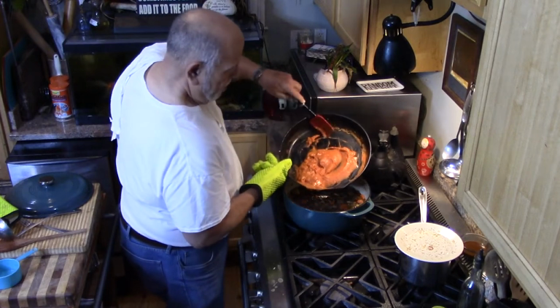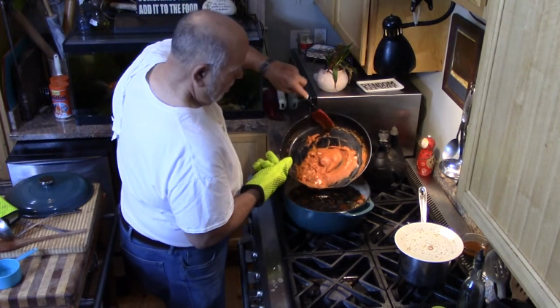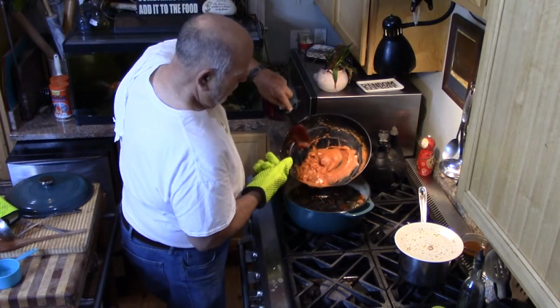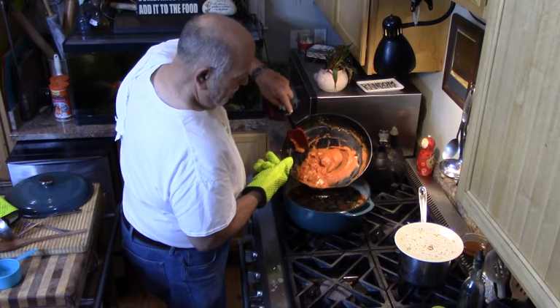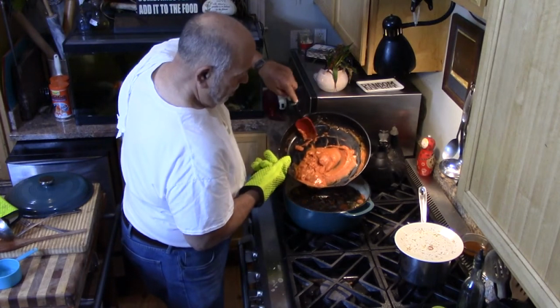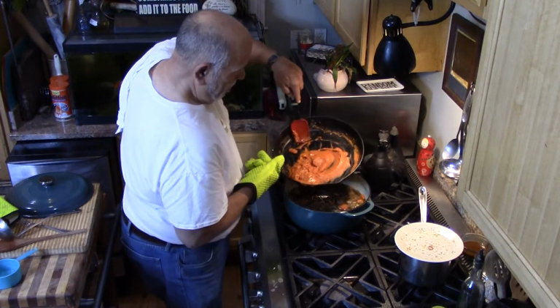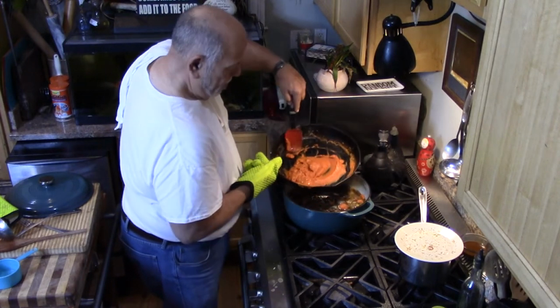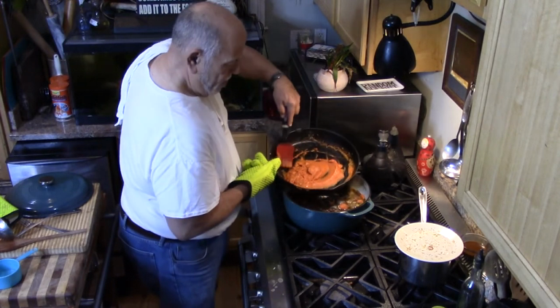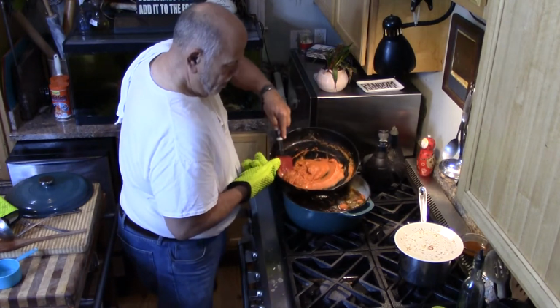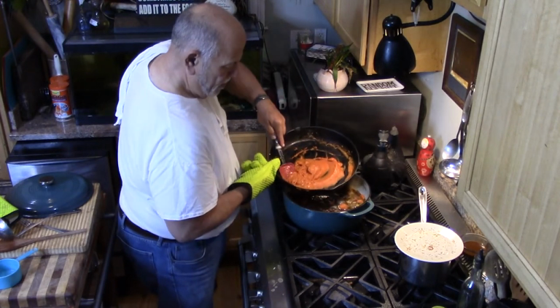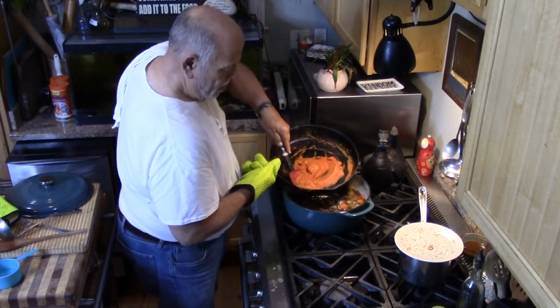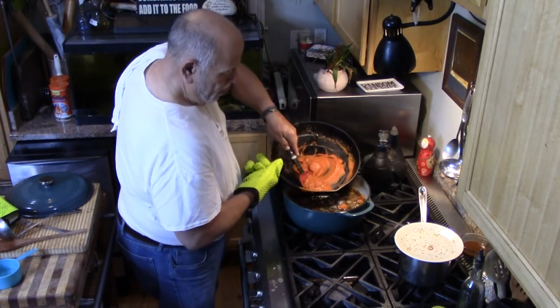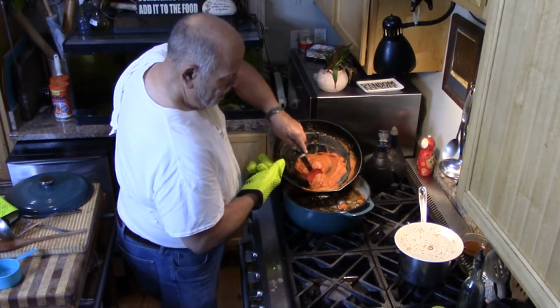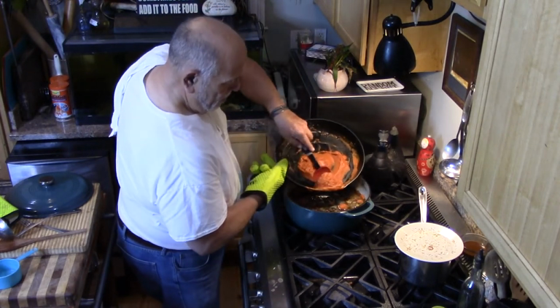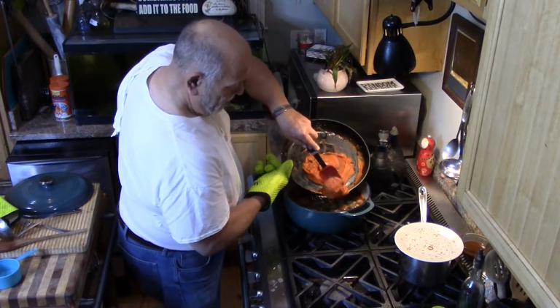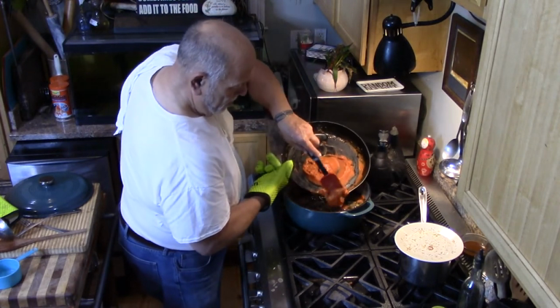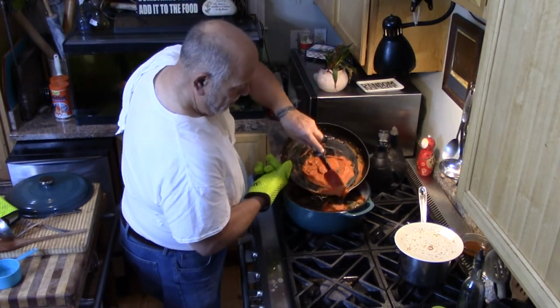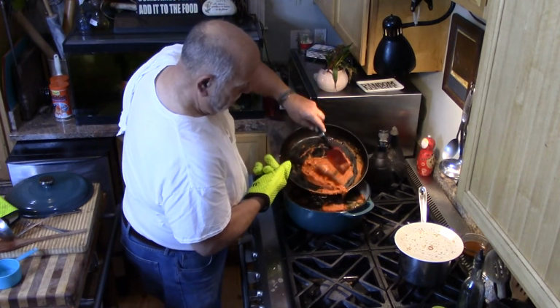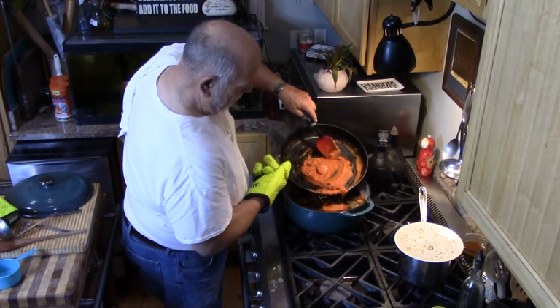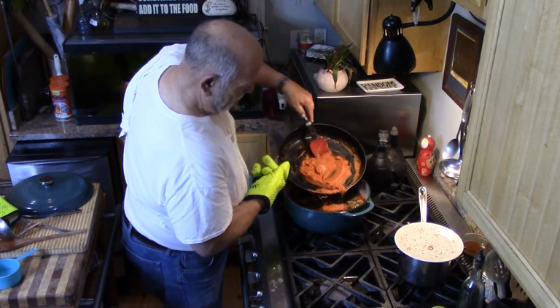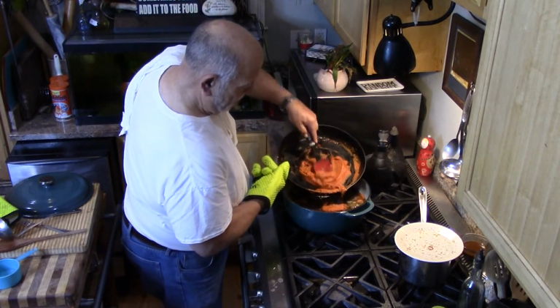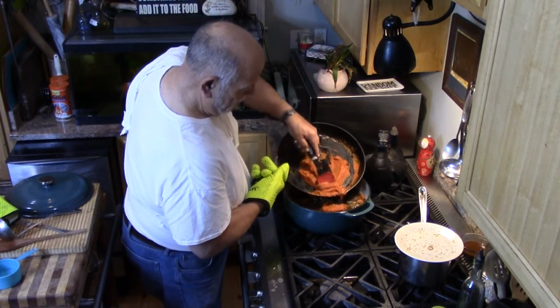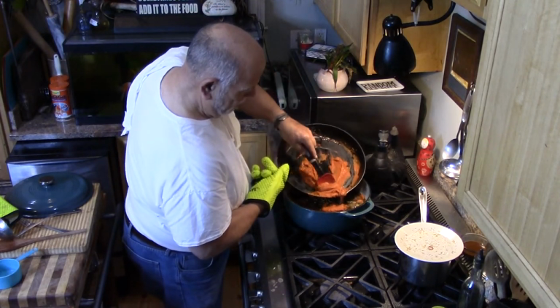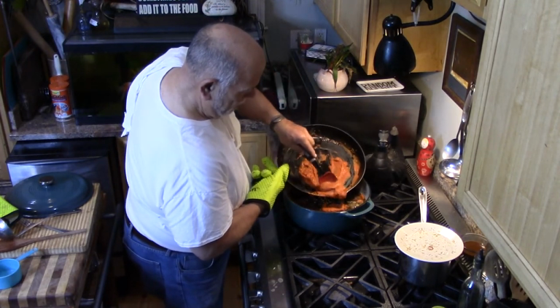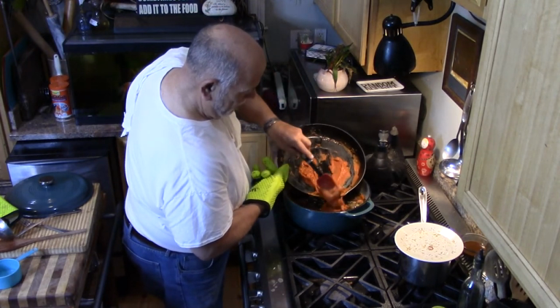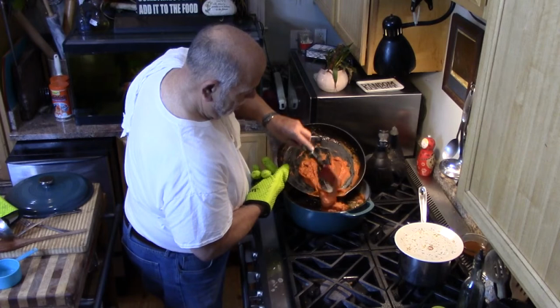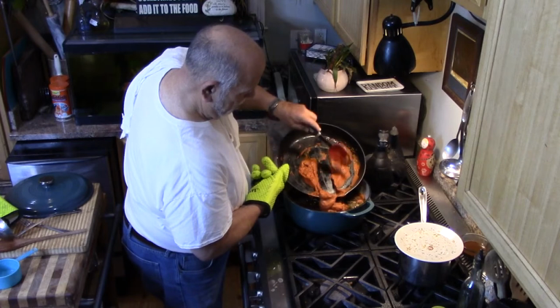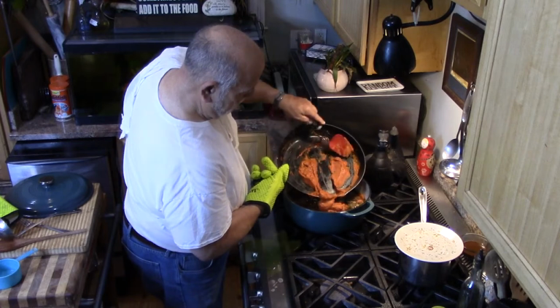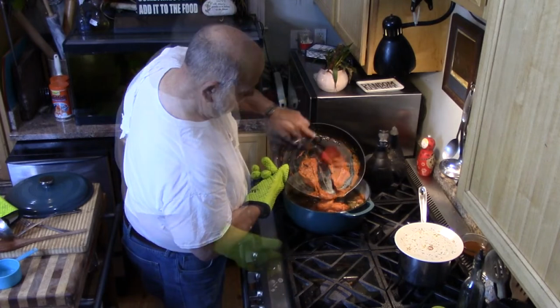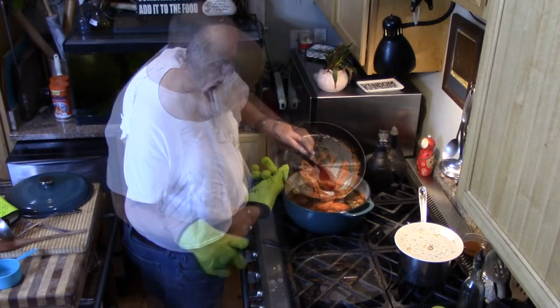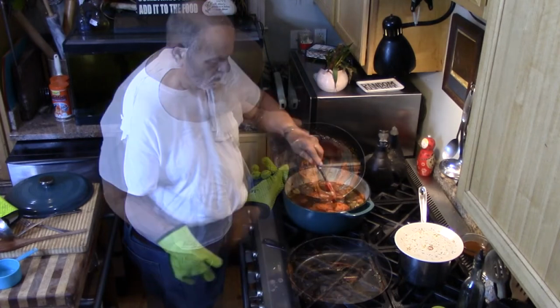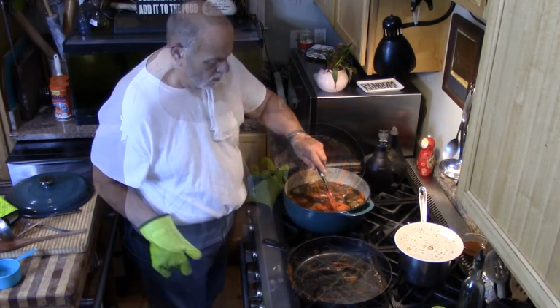This will all dissolve in the stew and thicken it up quite a bit.